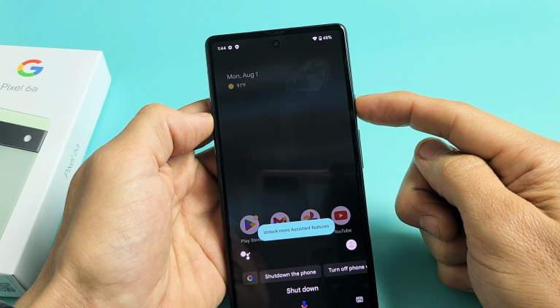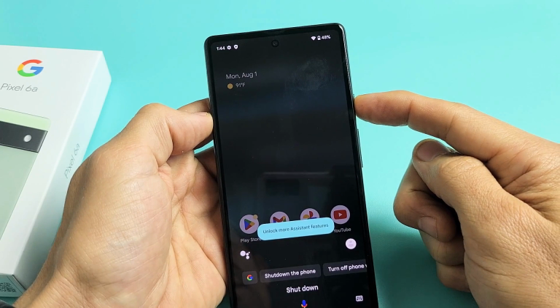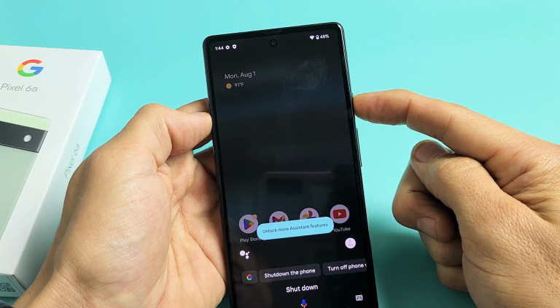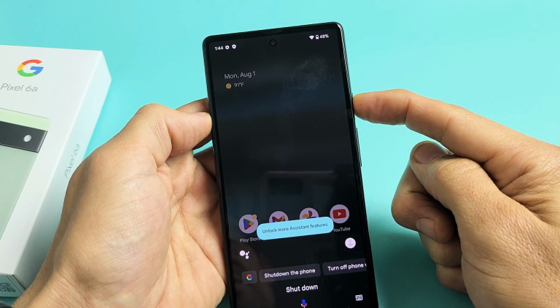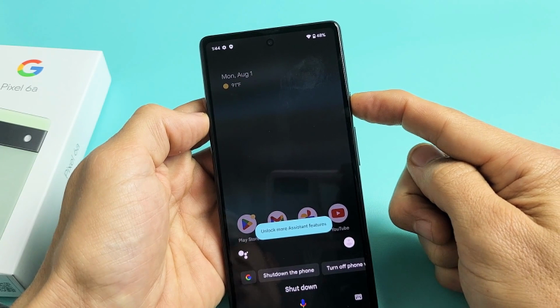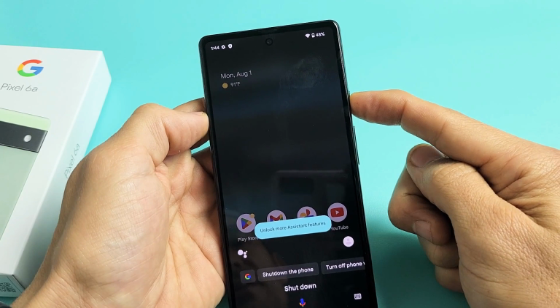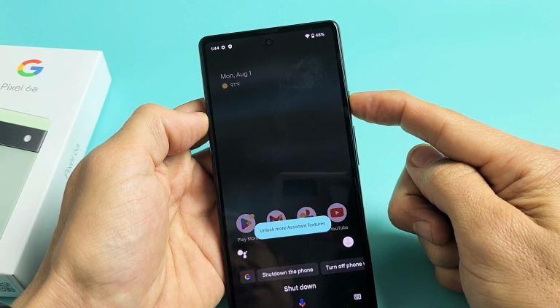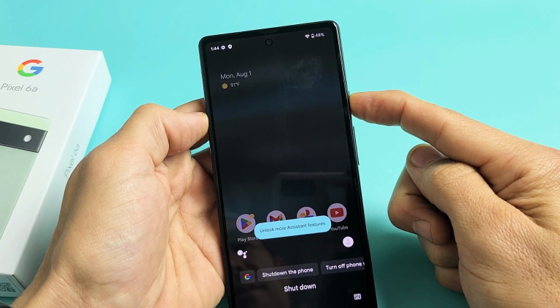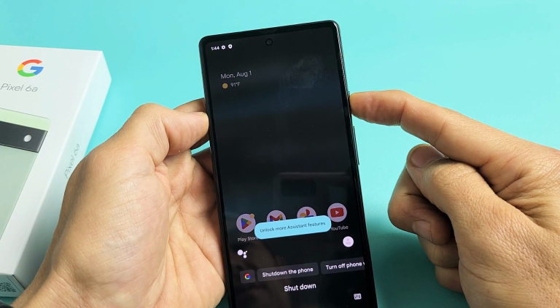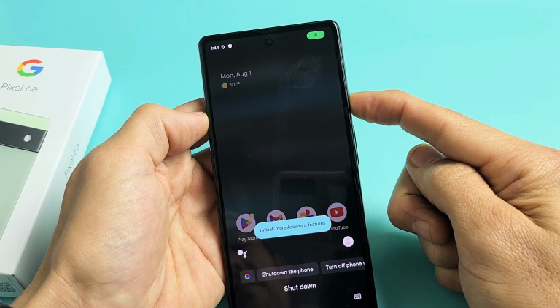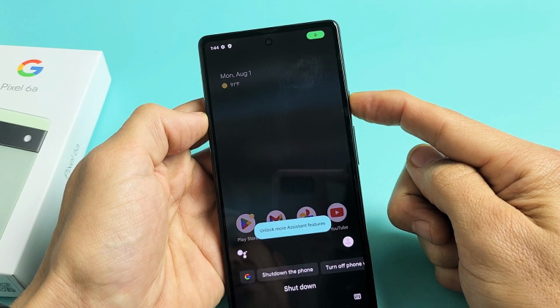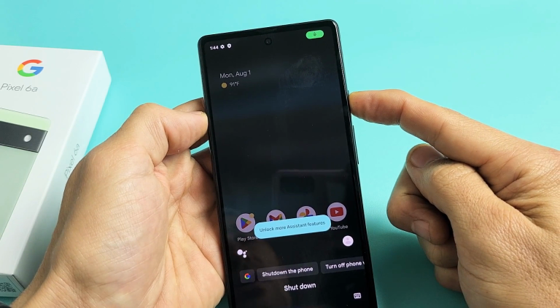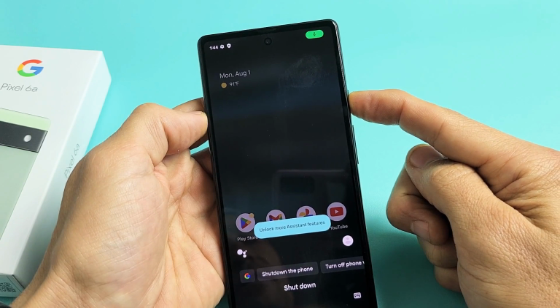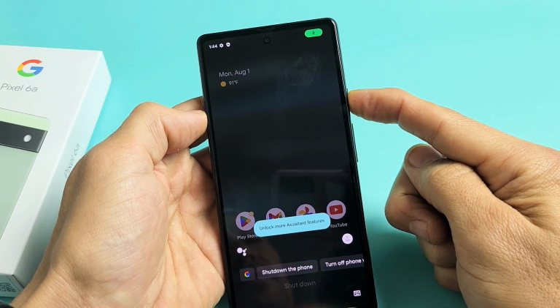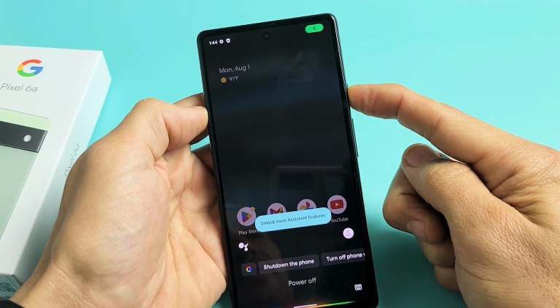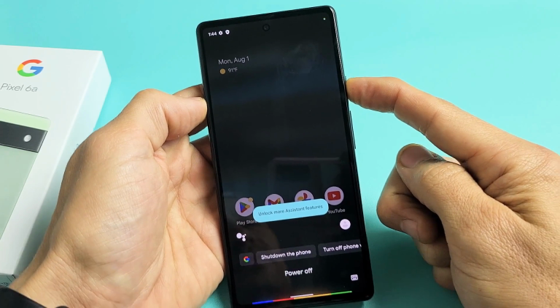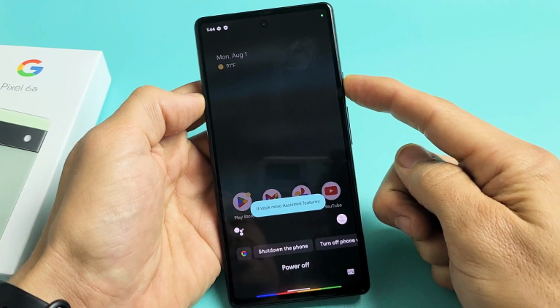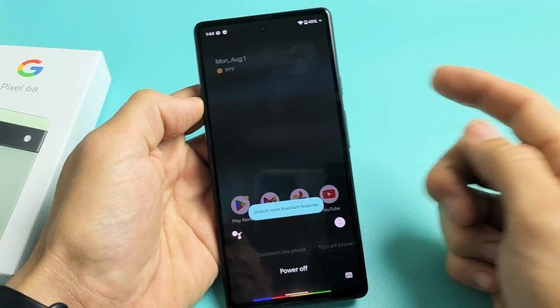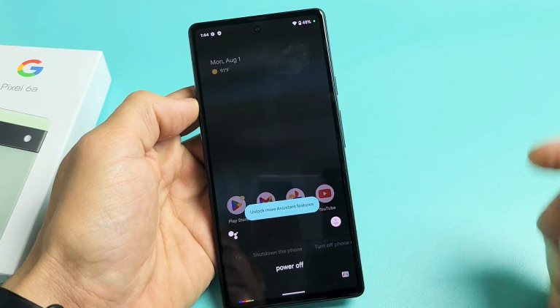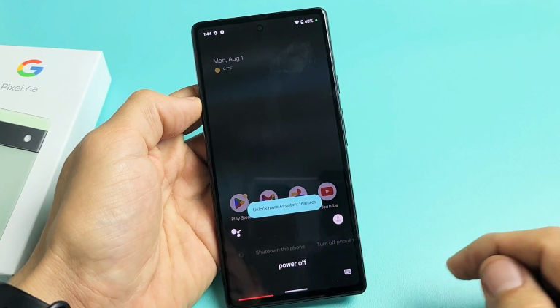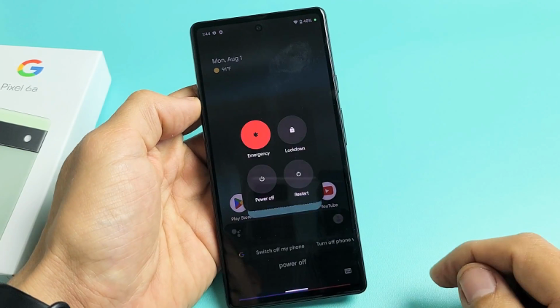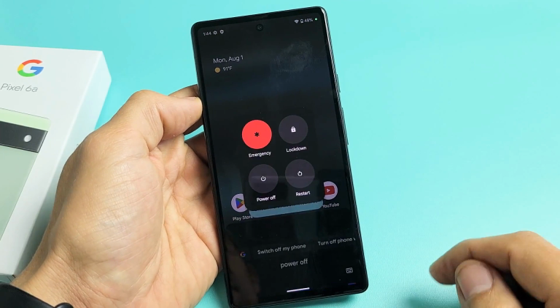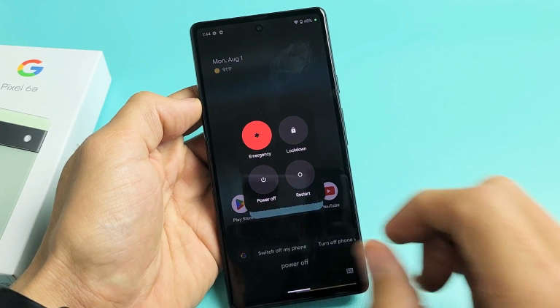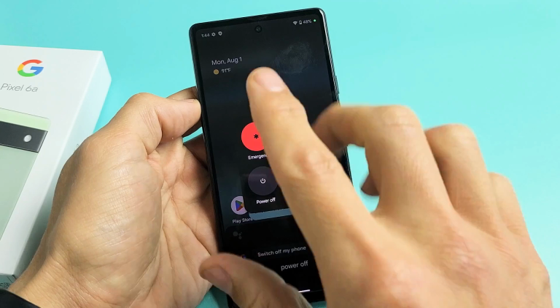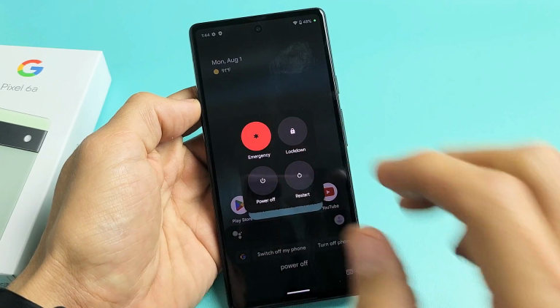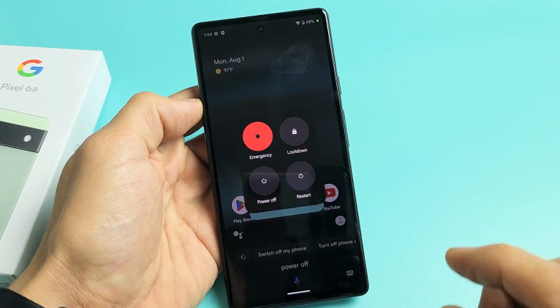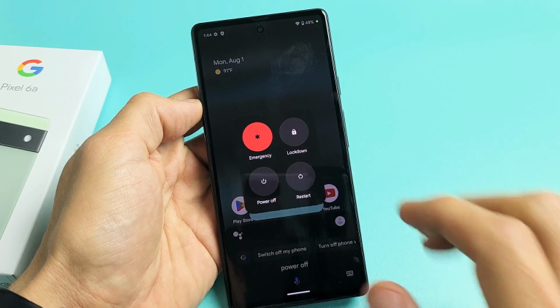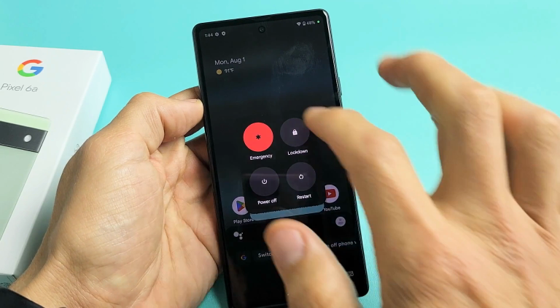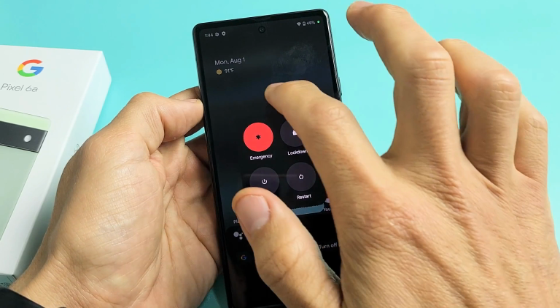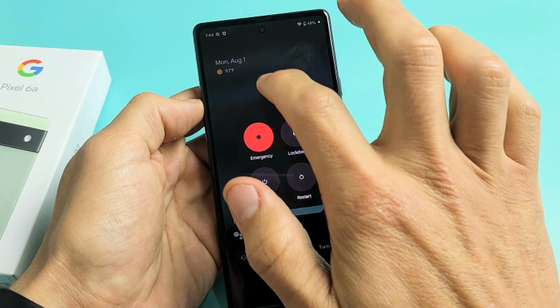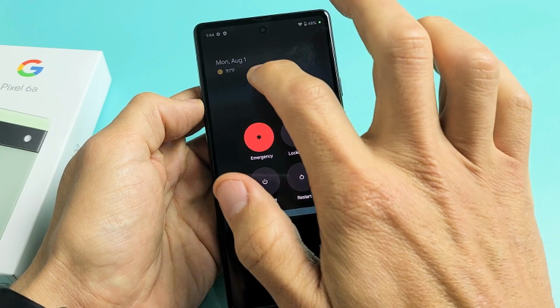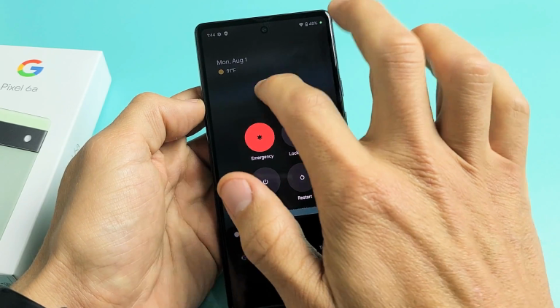Let me press and hold — 'power off' — and that'll pop up as well.